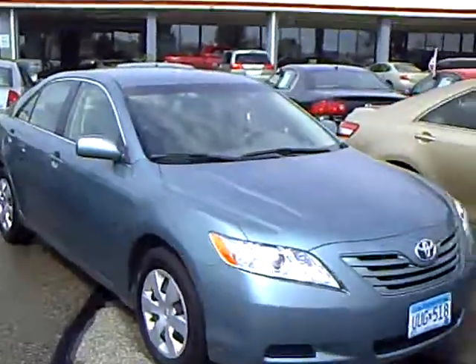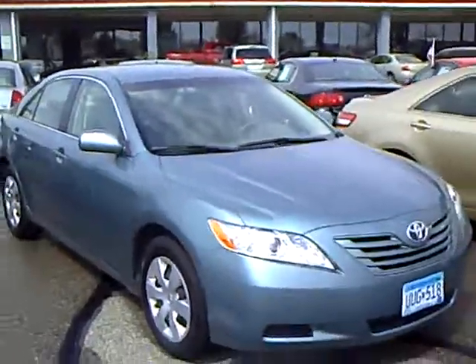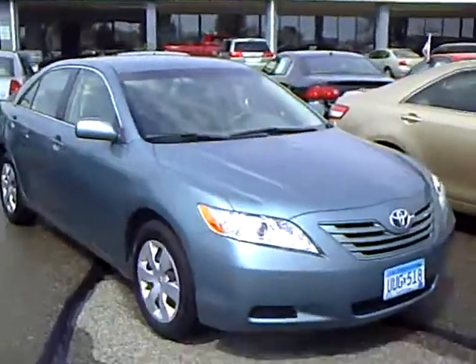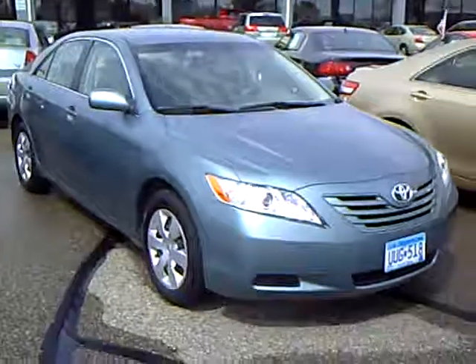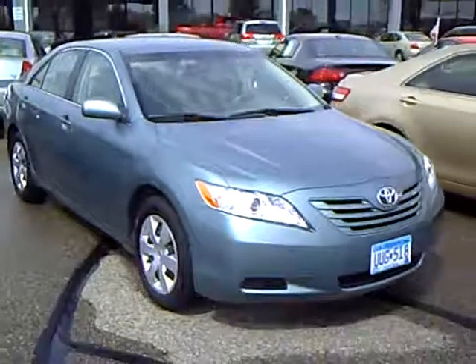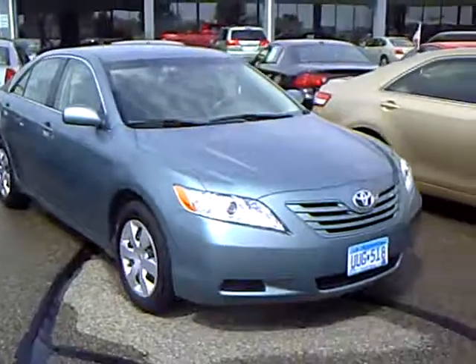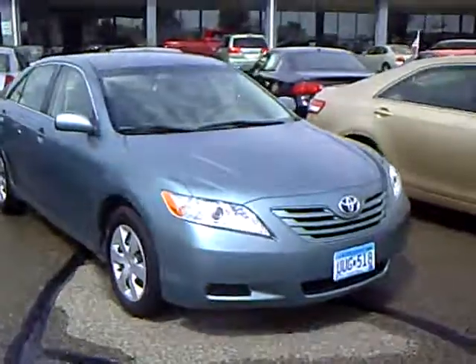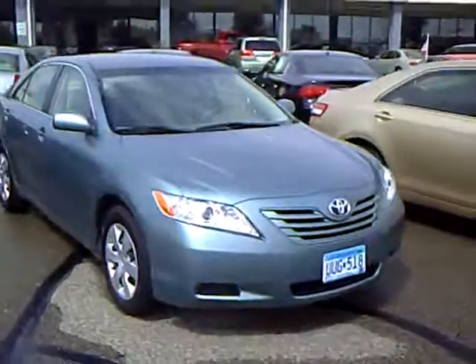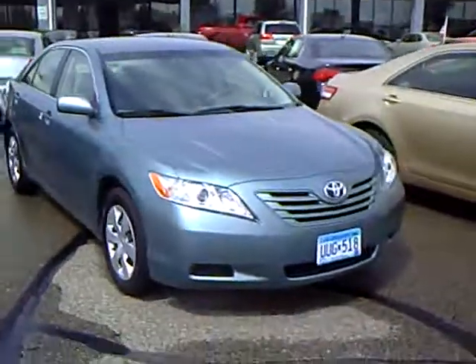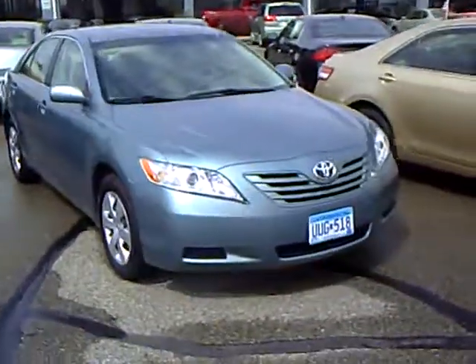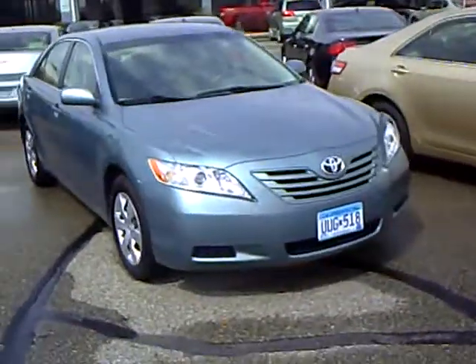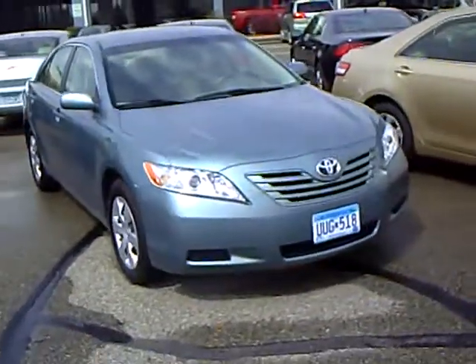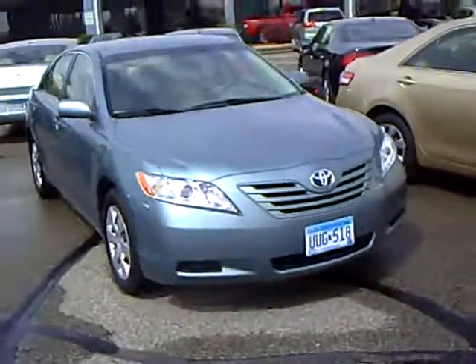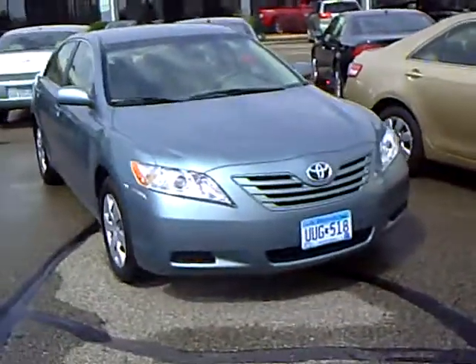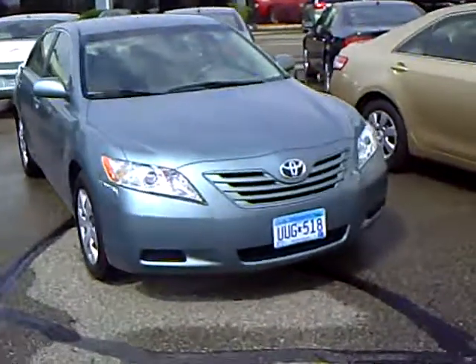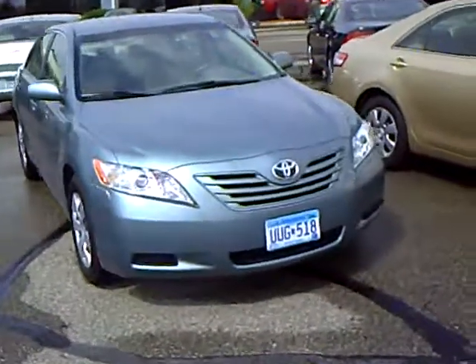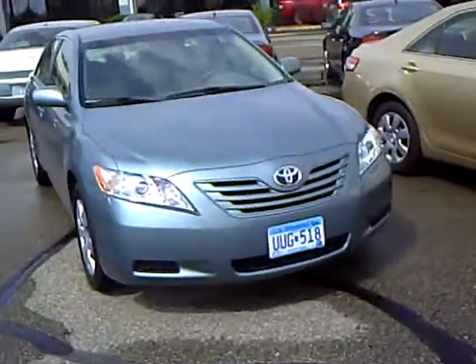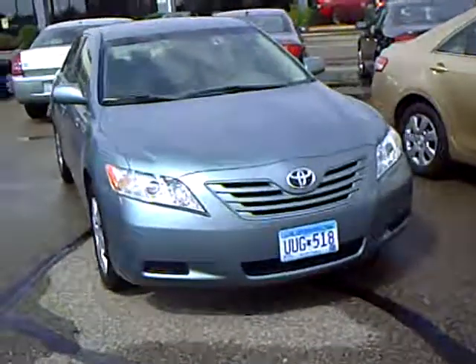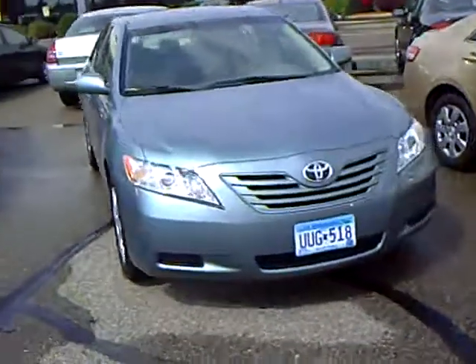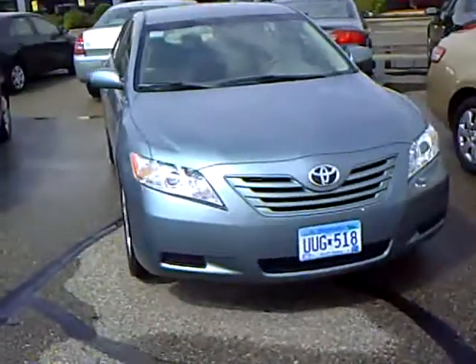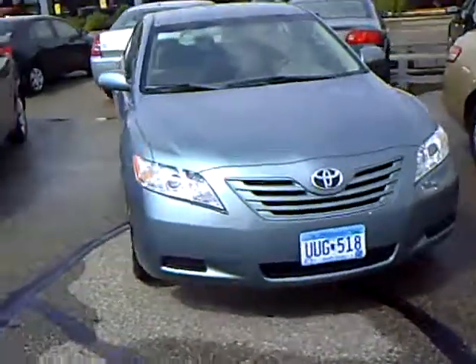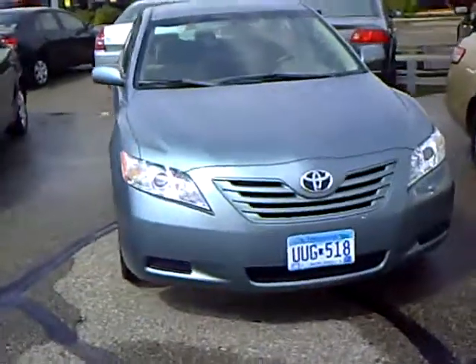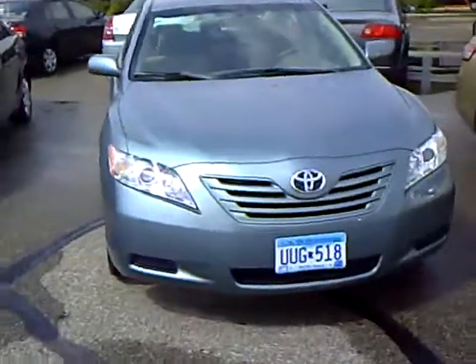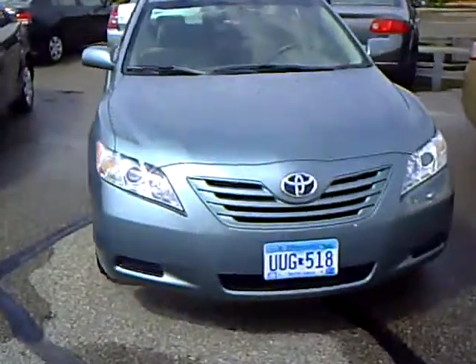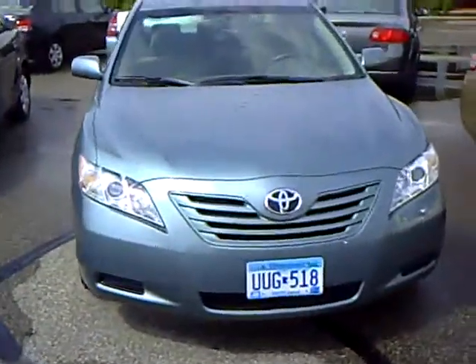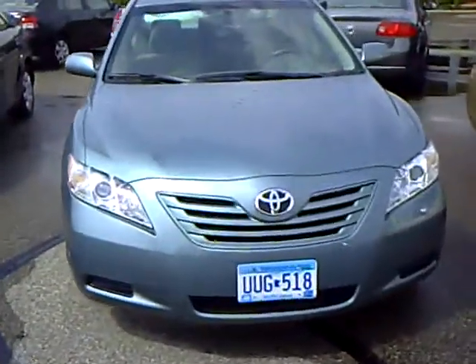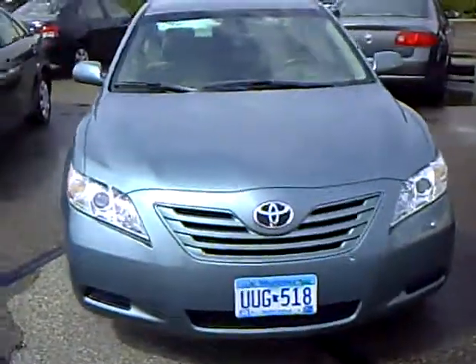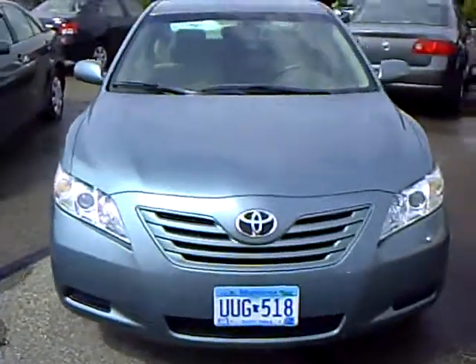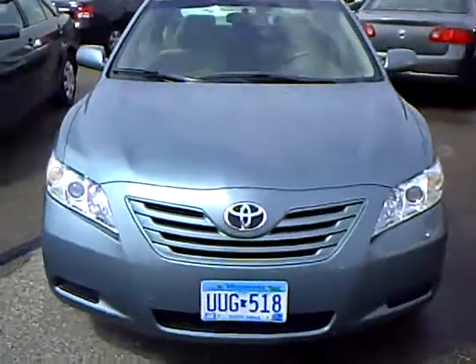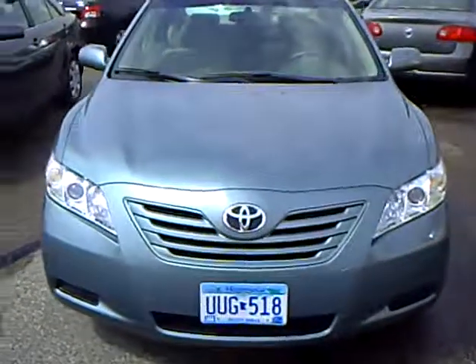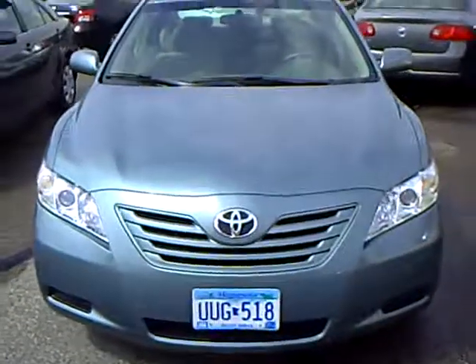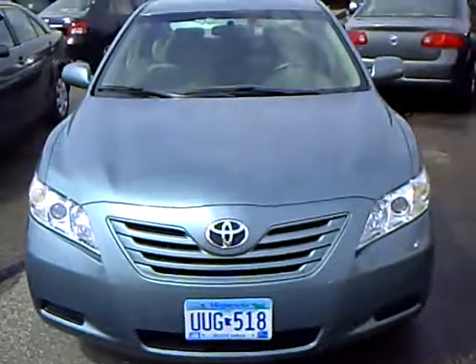Again, my name is Robert. If you've got any questions on this vehicle or would like to take a look at it, please give me a call. Thanks.